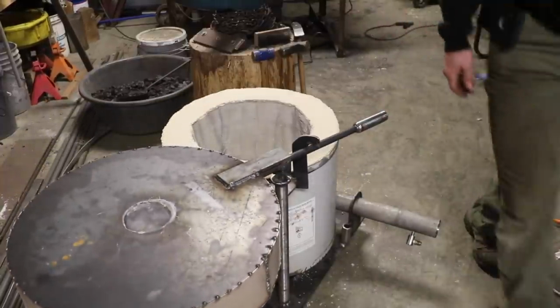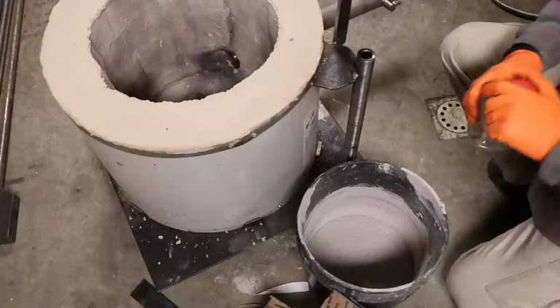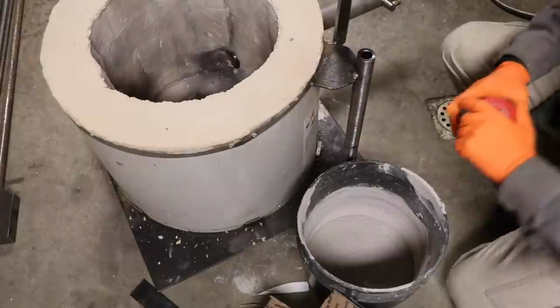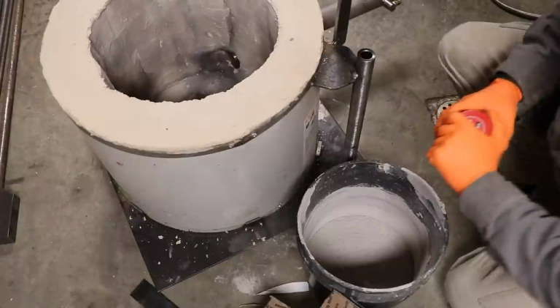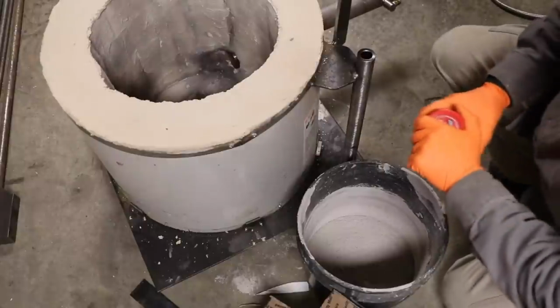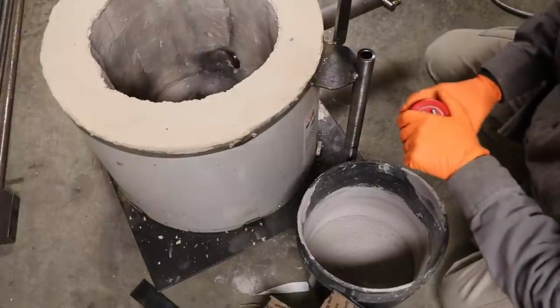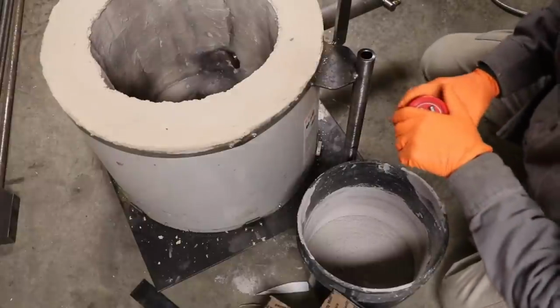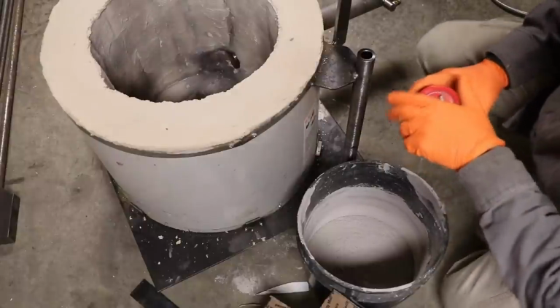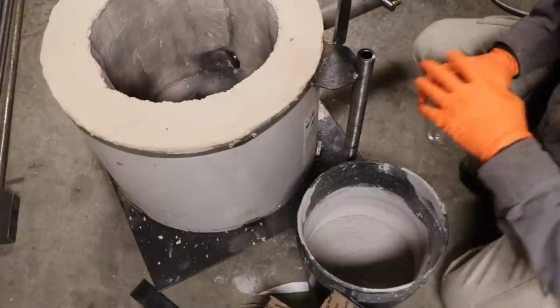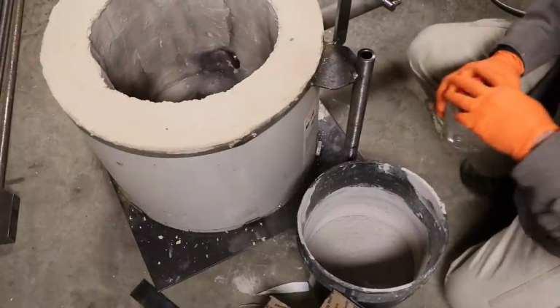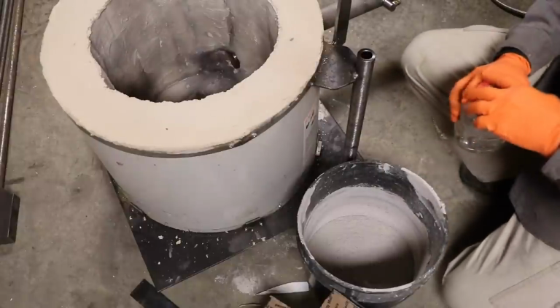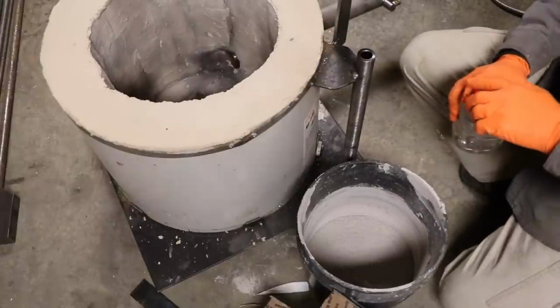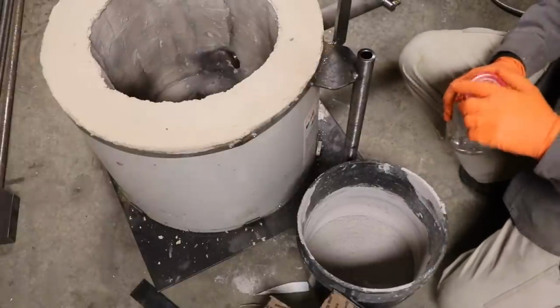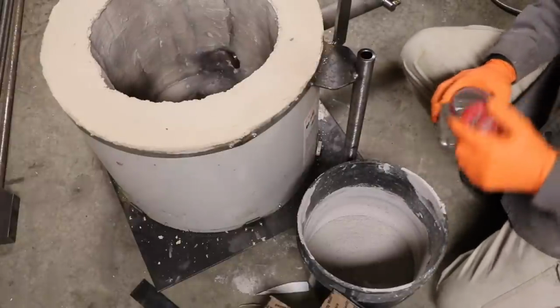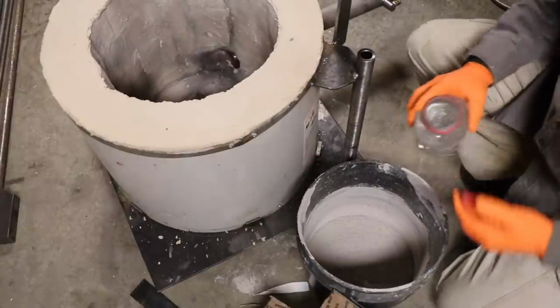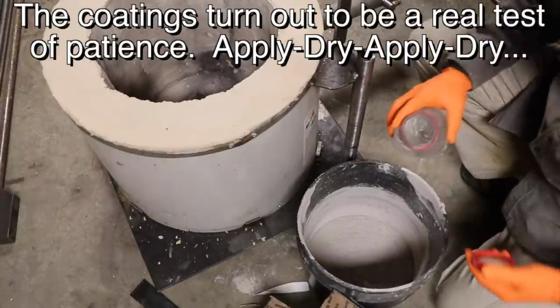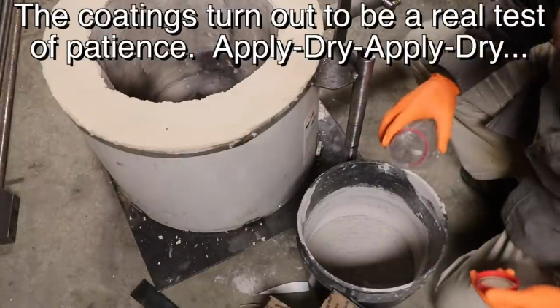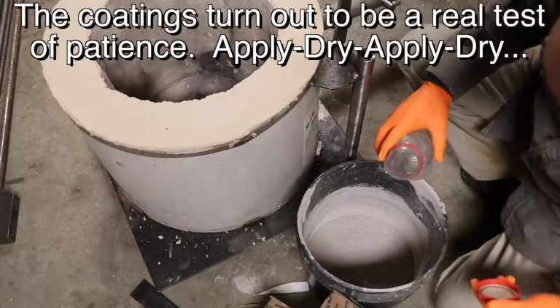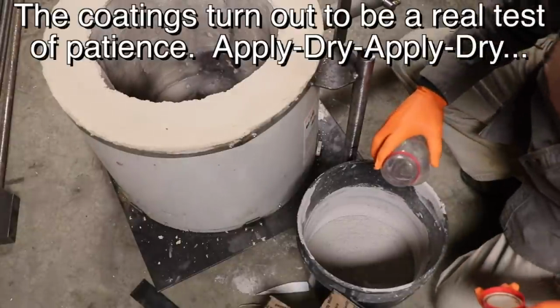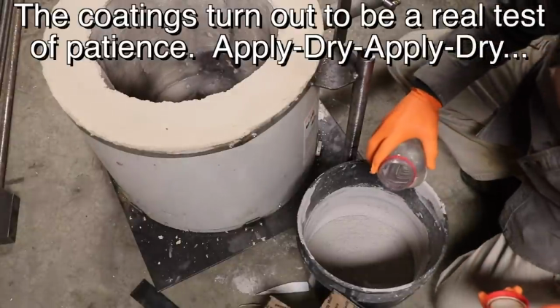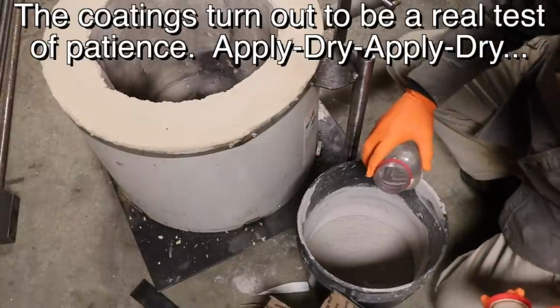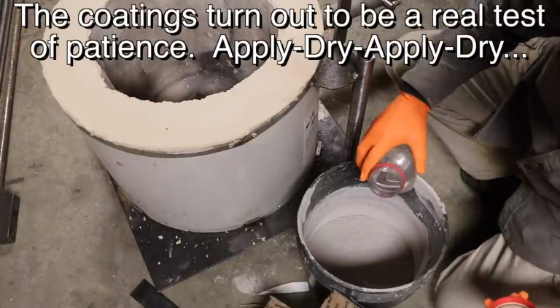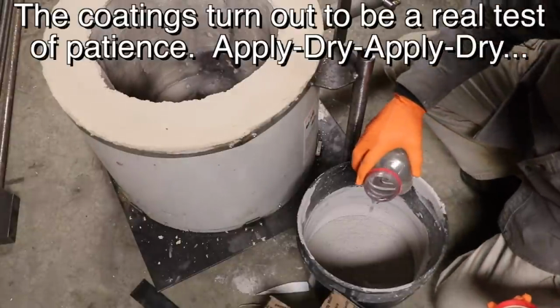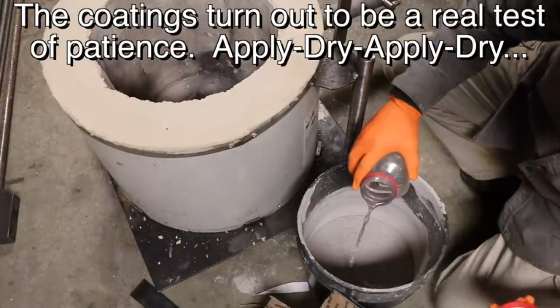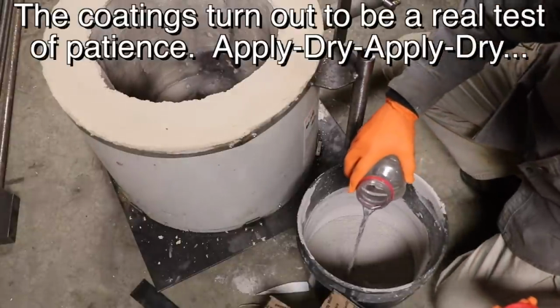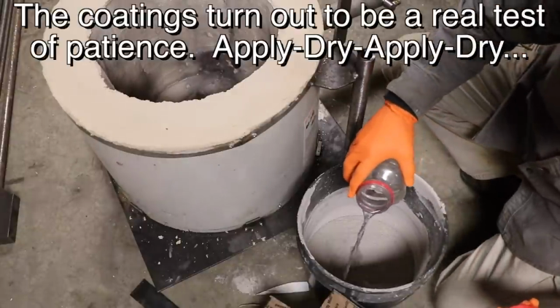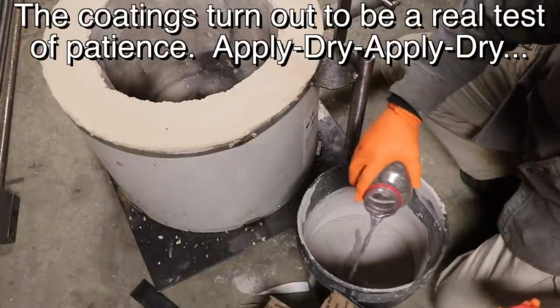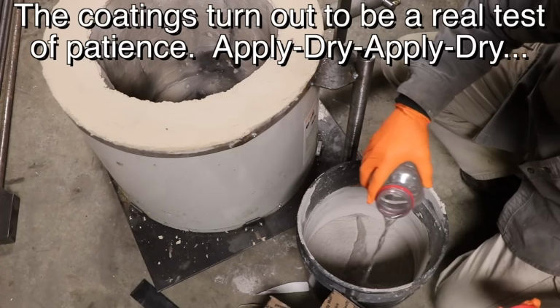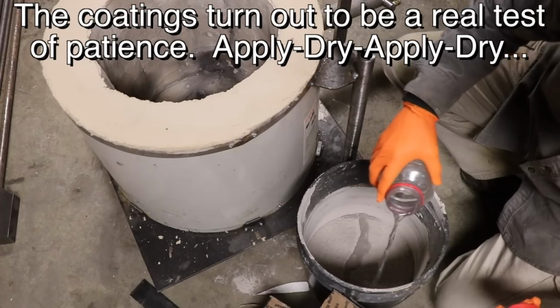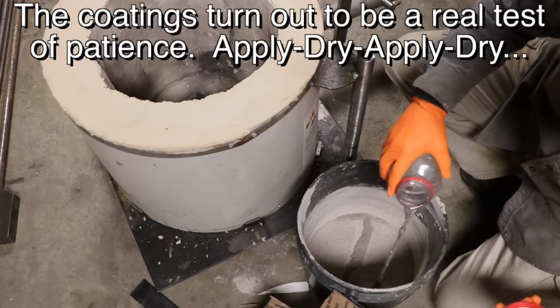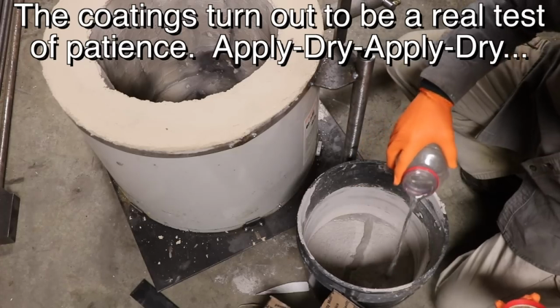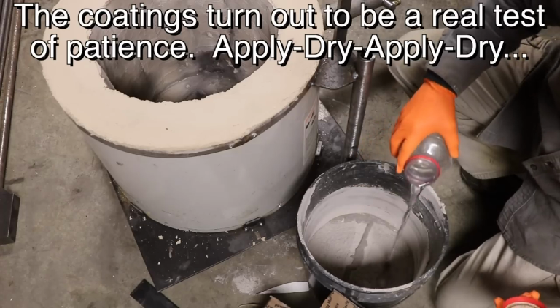All I have left to do now is the coatings. This is going to be the second coat of Satanite.